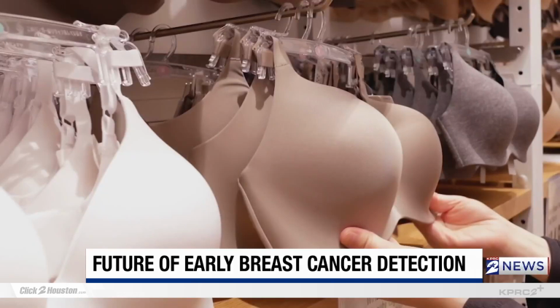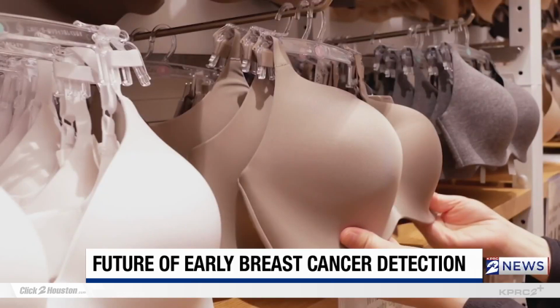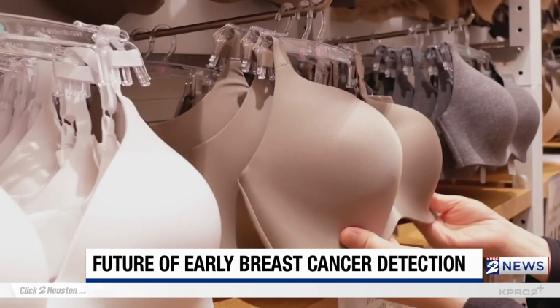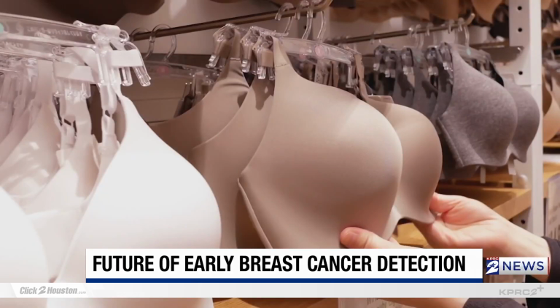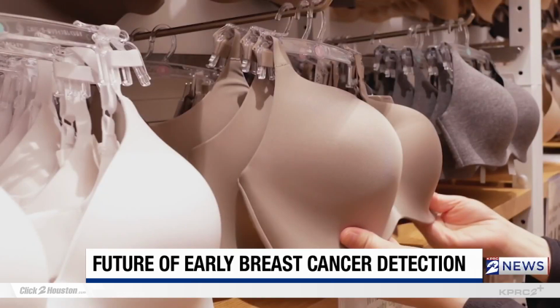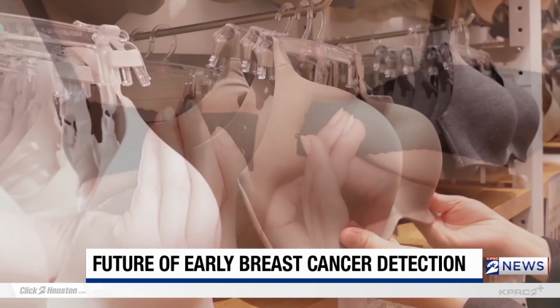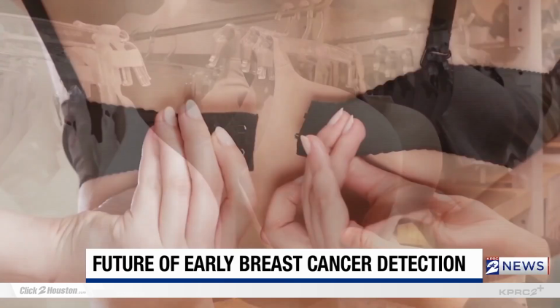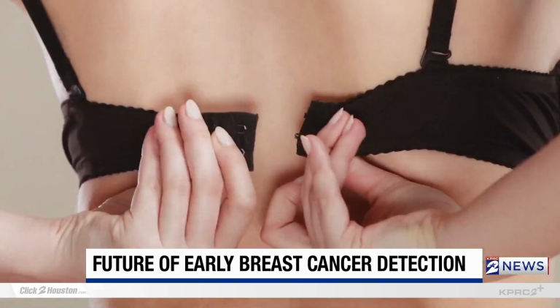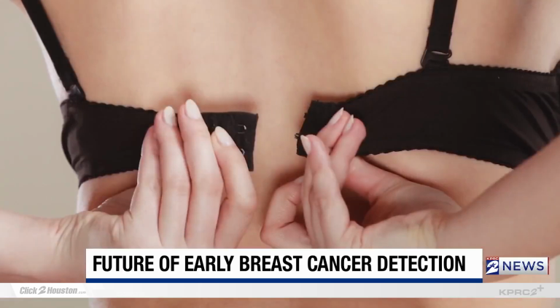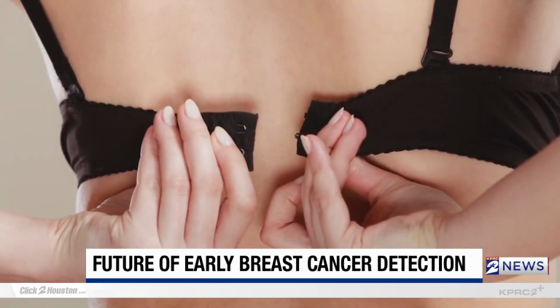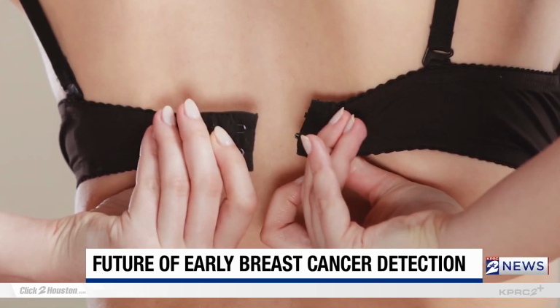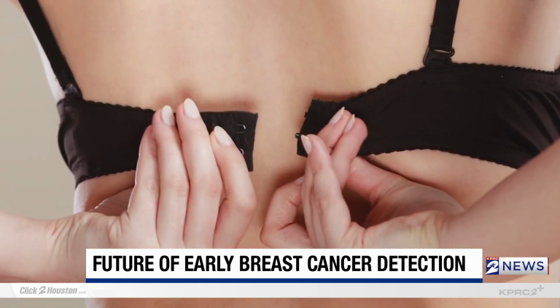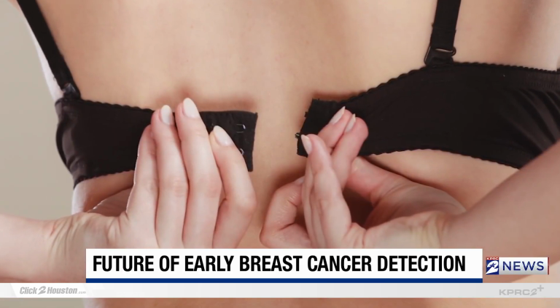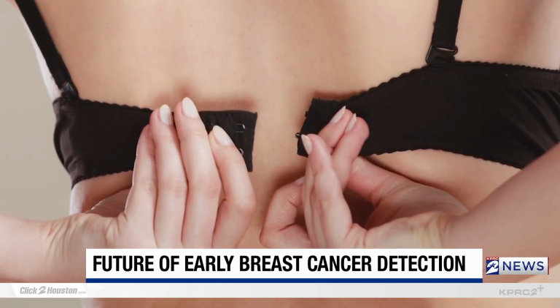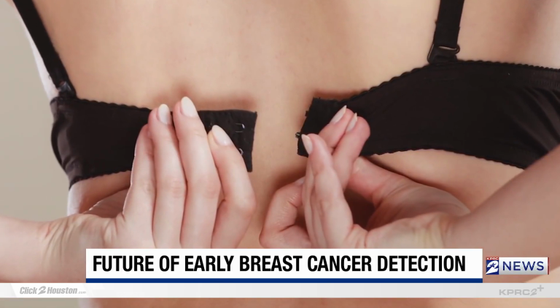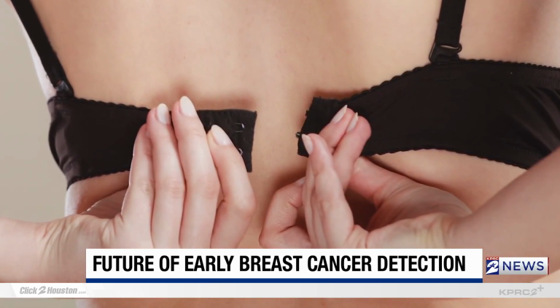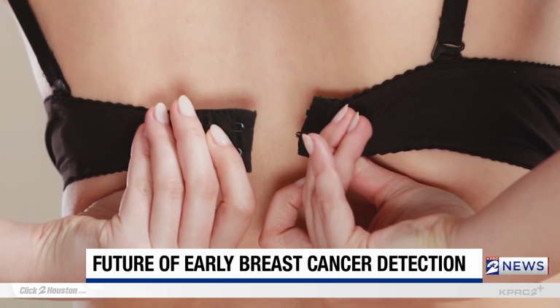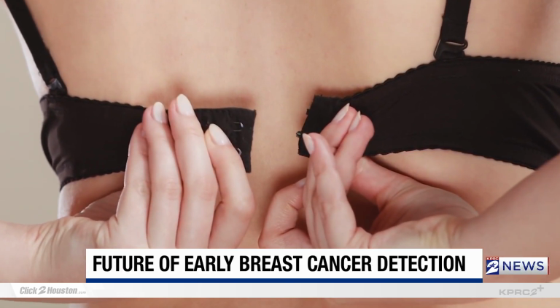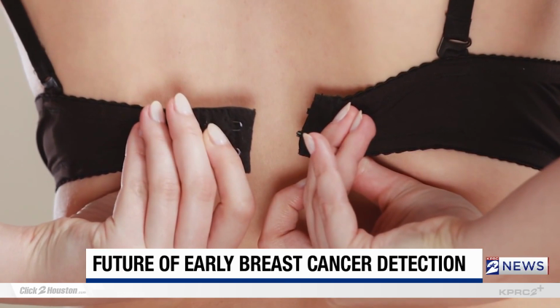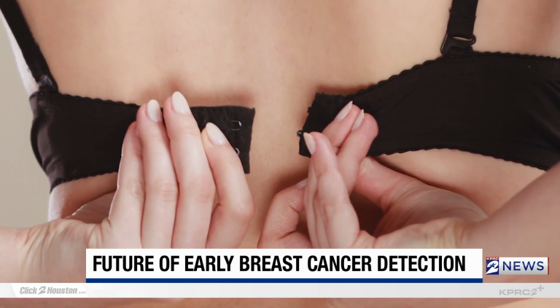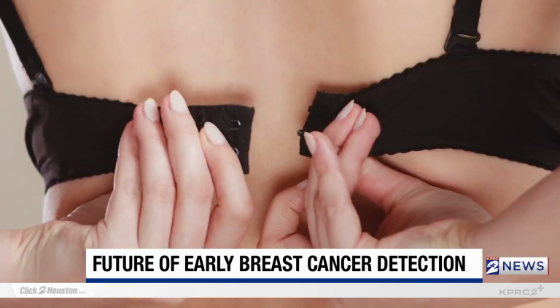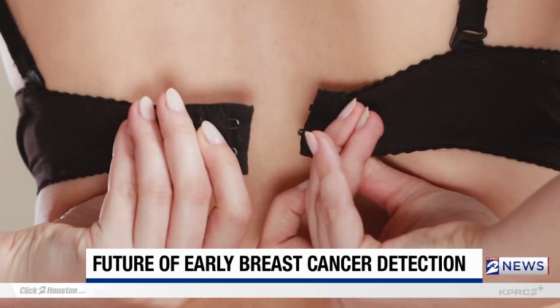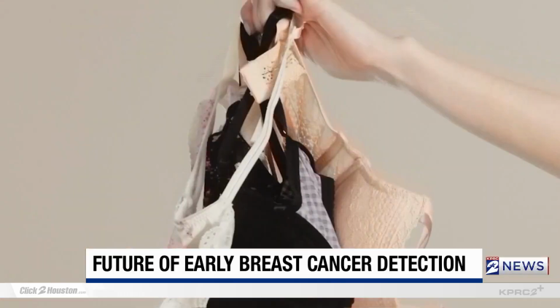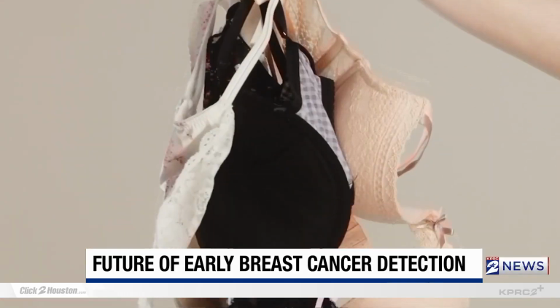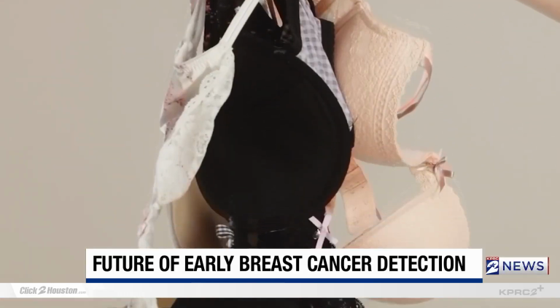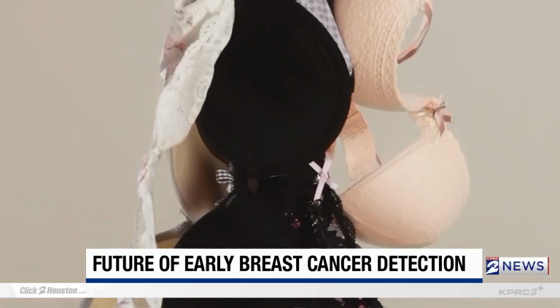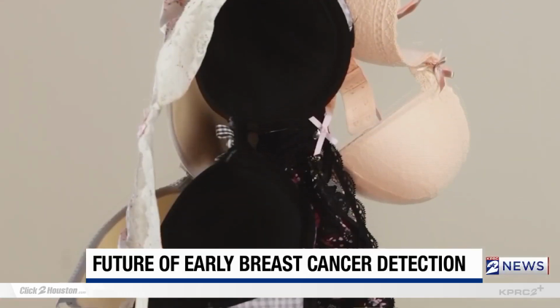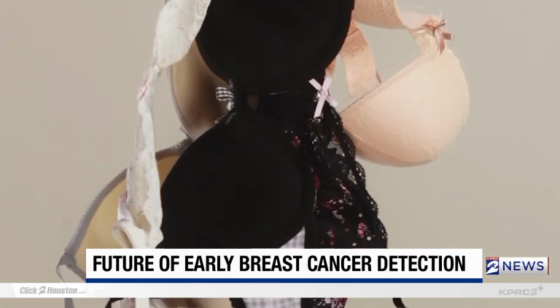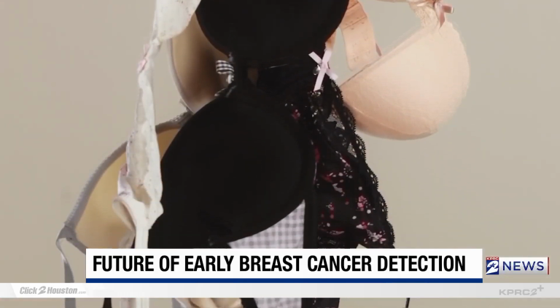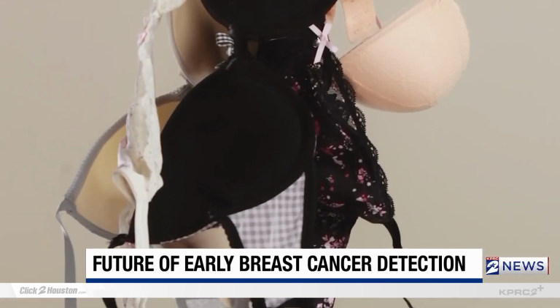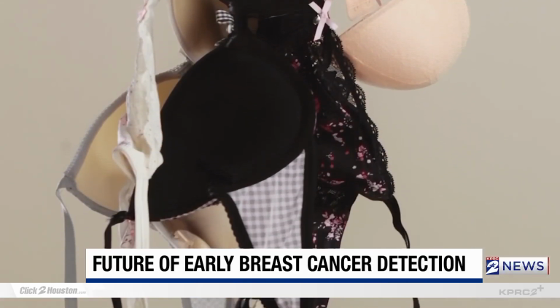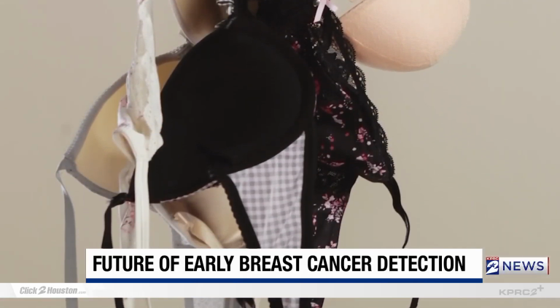Just think, women — the next time you put on a bra, you could be checking your health and getting the results within seconds.